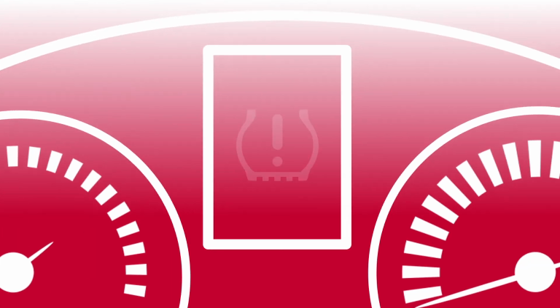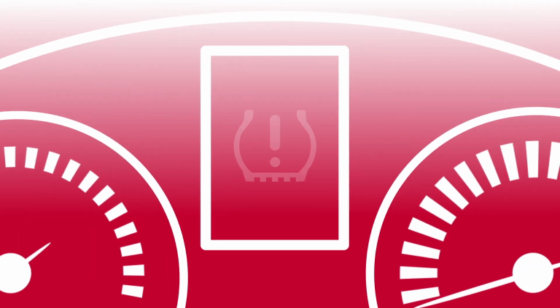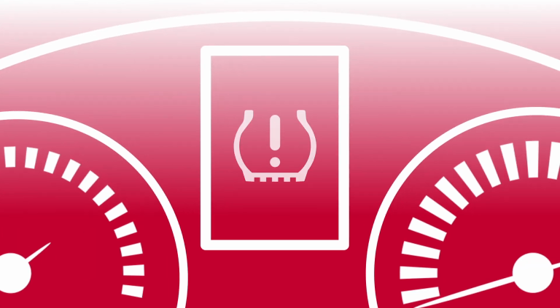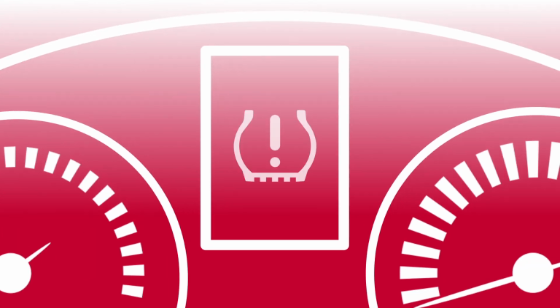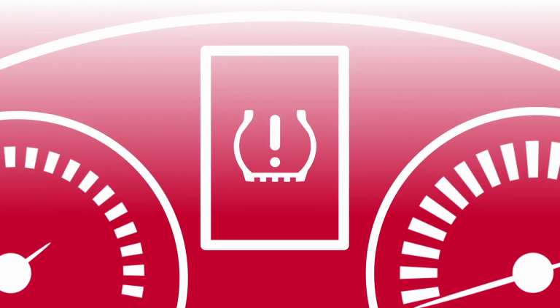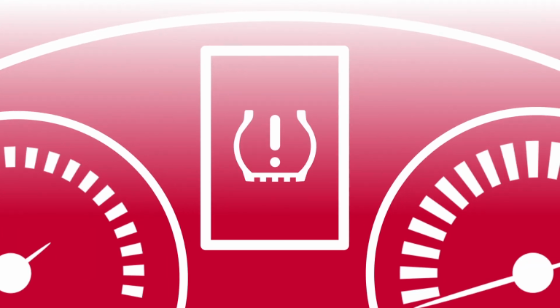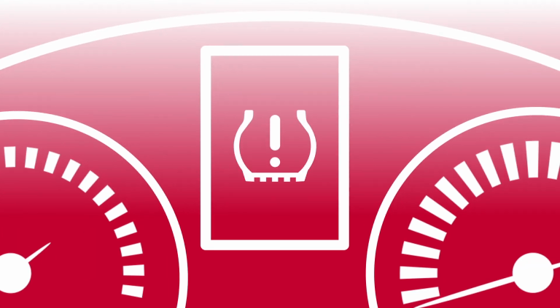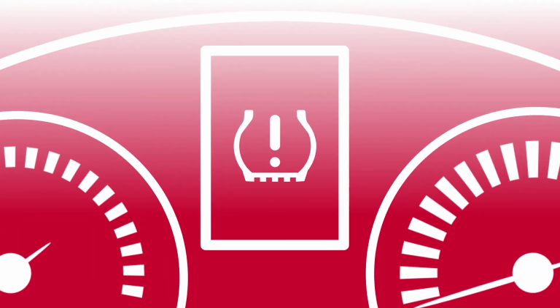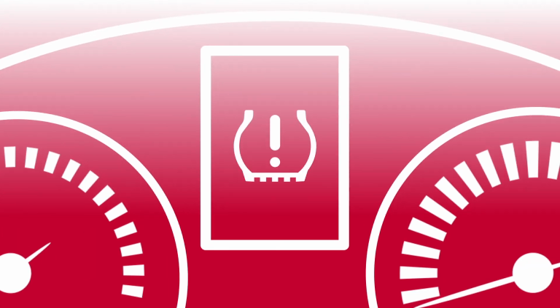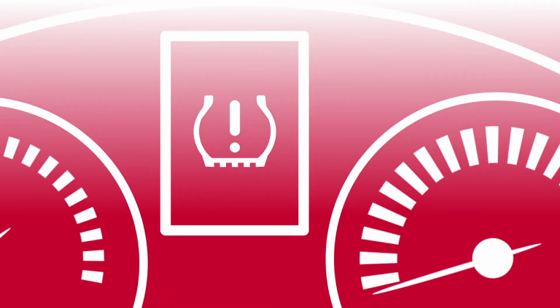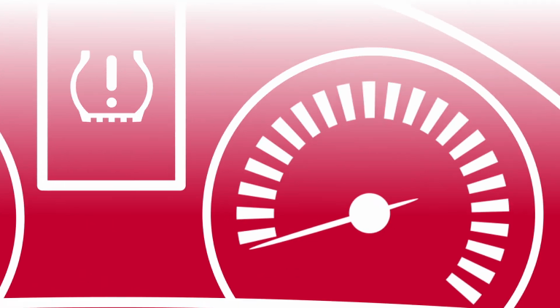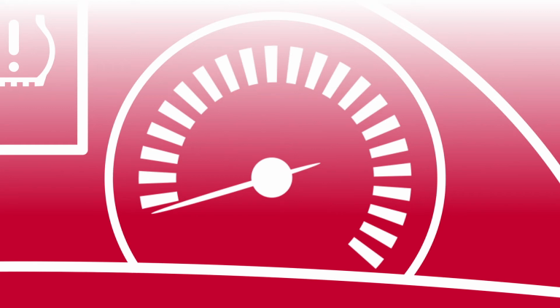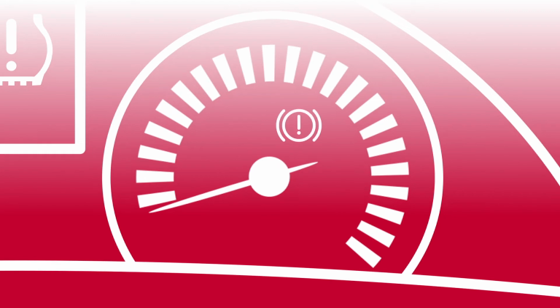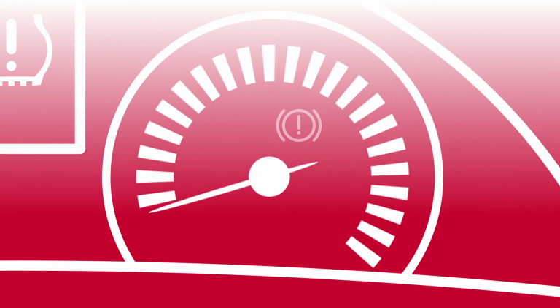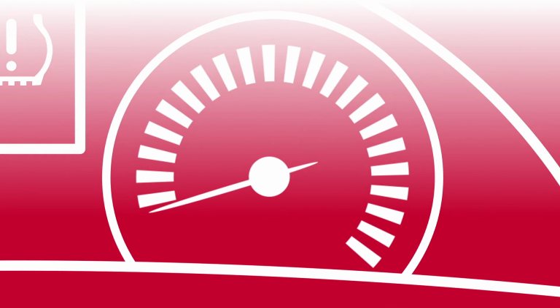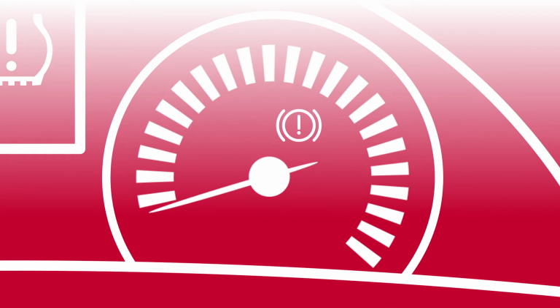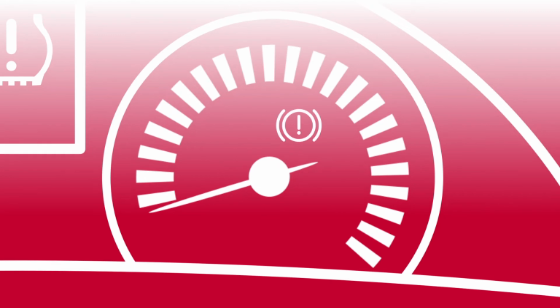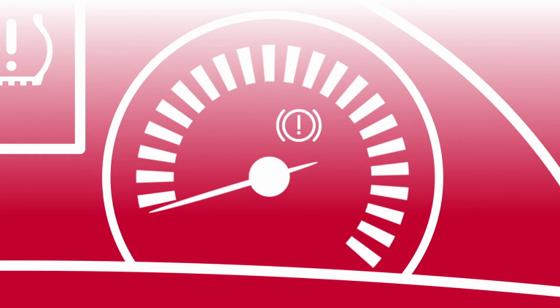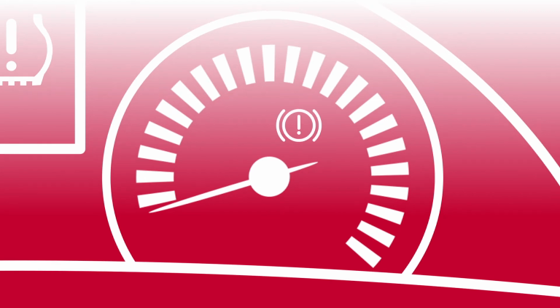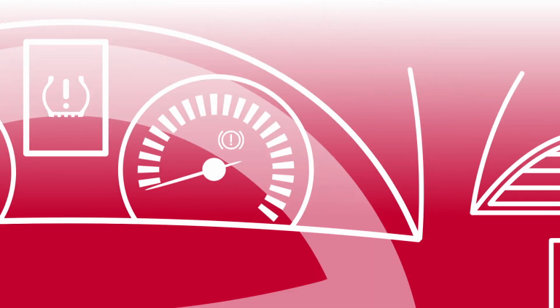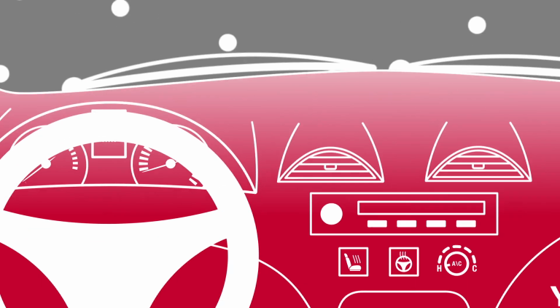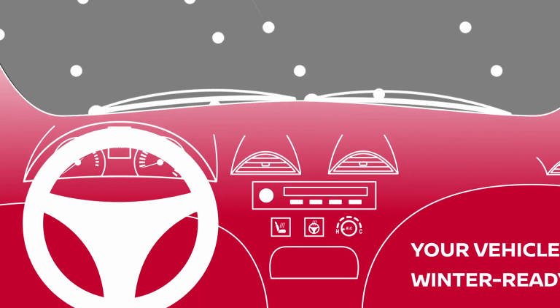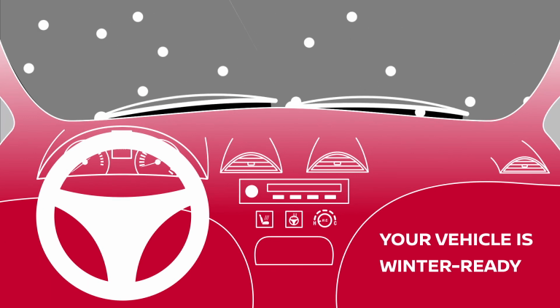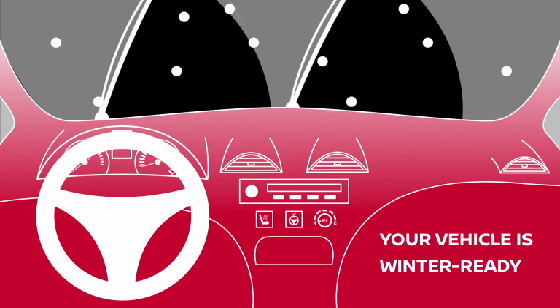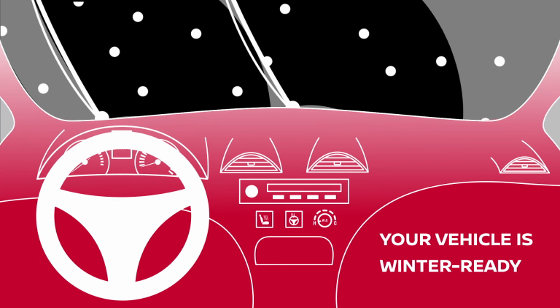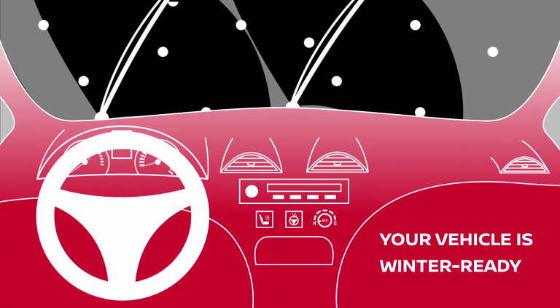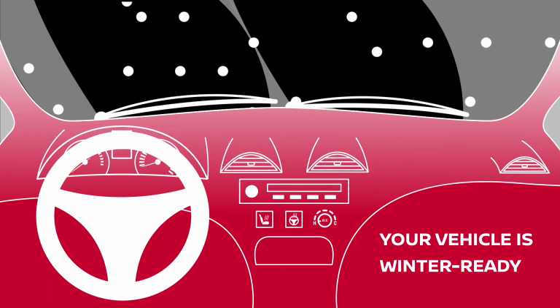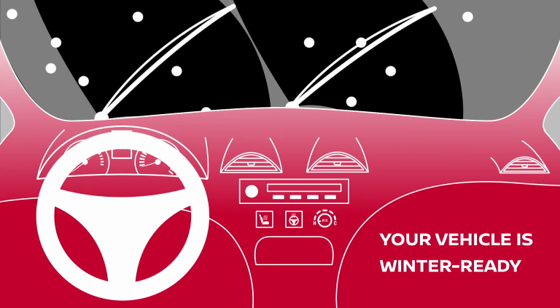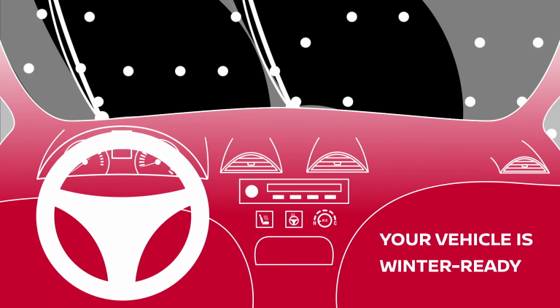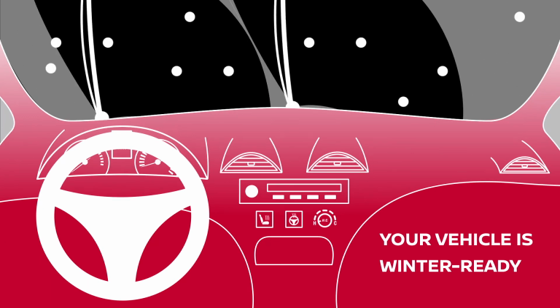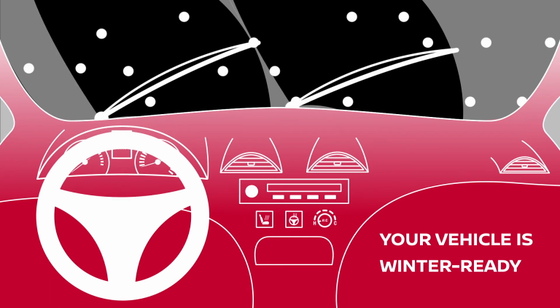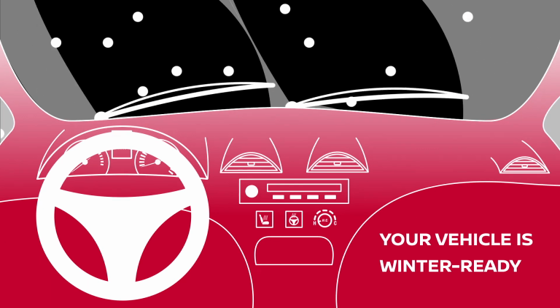We can ensure your tires are at the correct pressure, perform a brake inspection, and inspect your windshield wipers so that your vehicle is winter-ready.